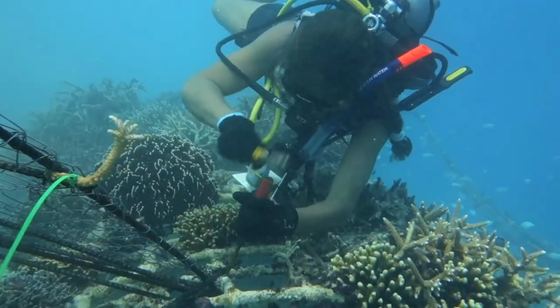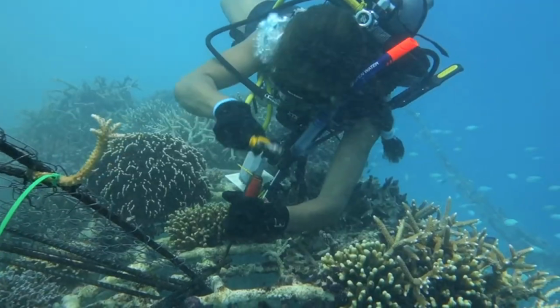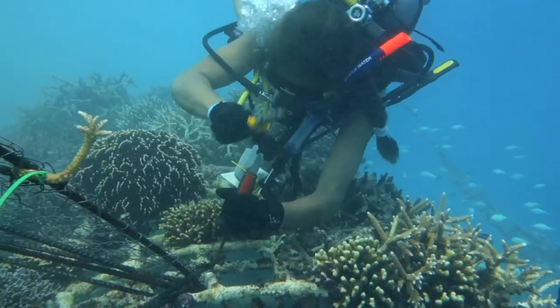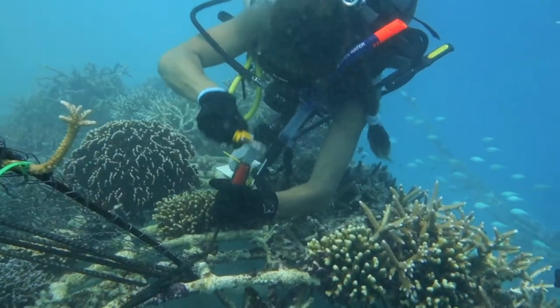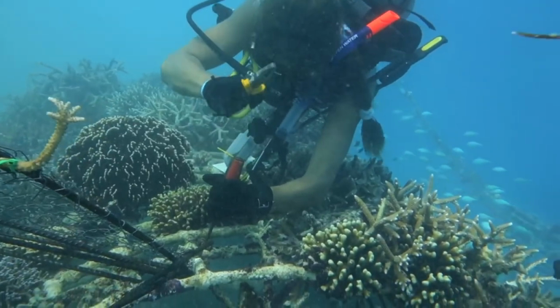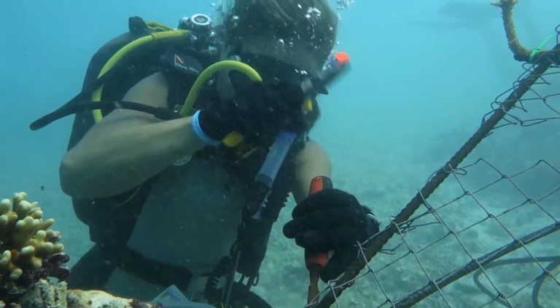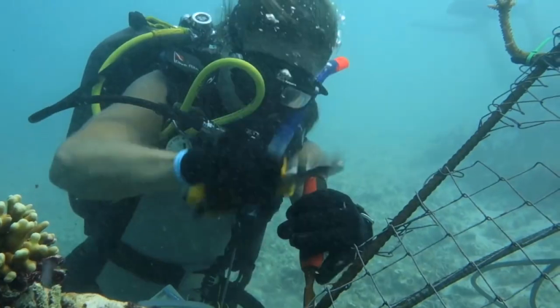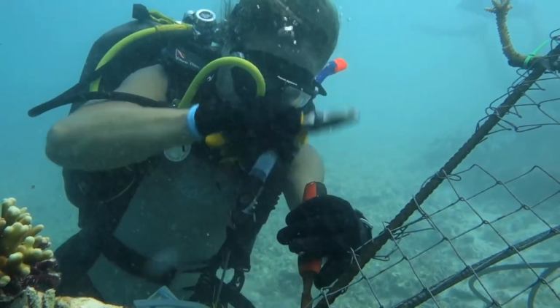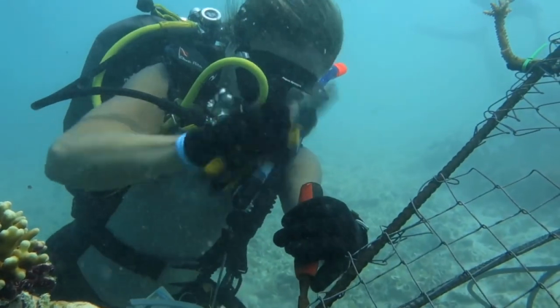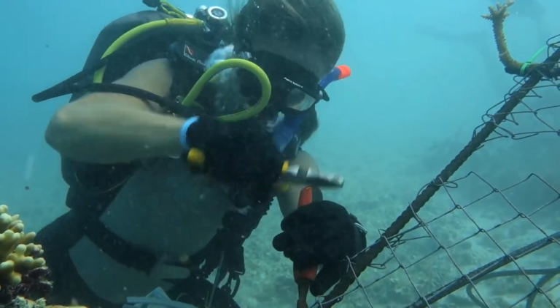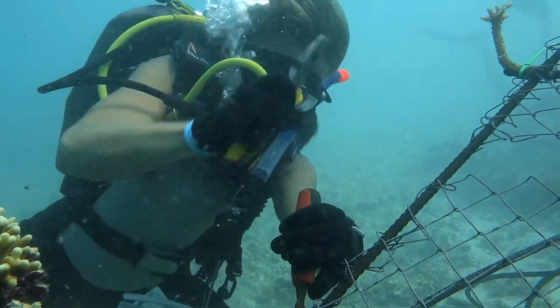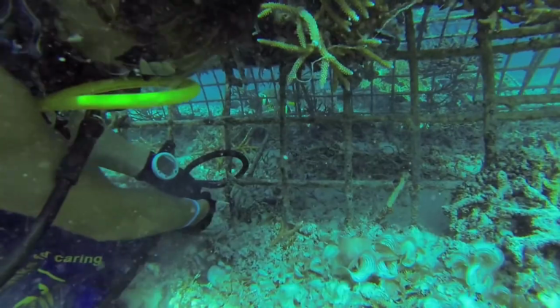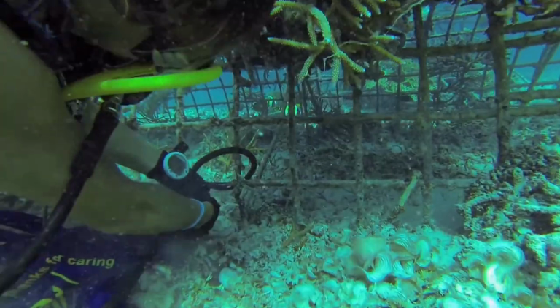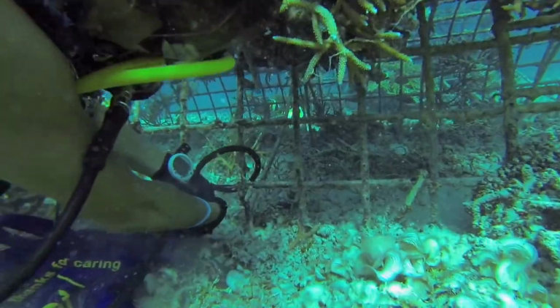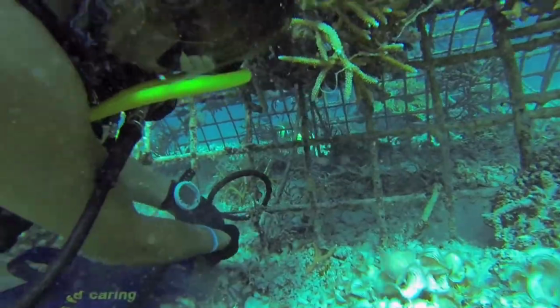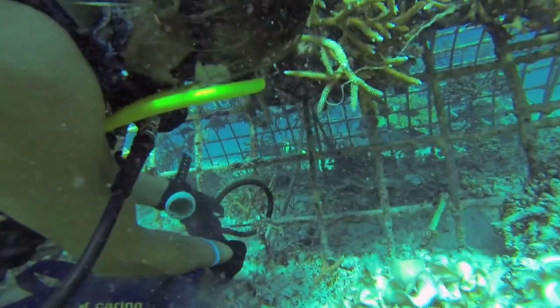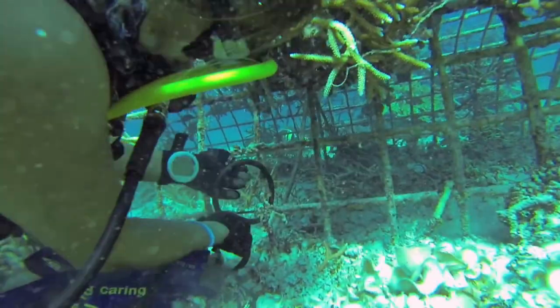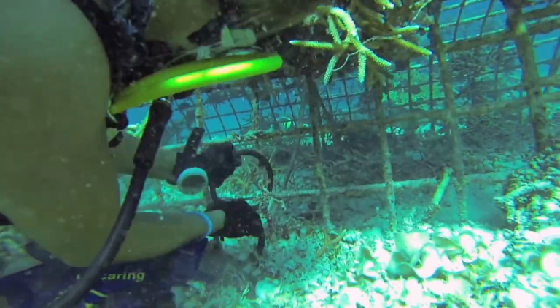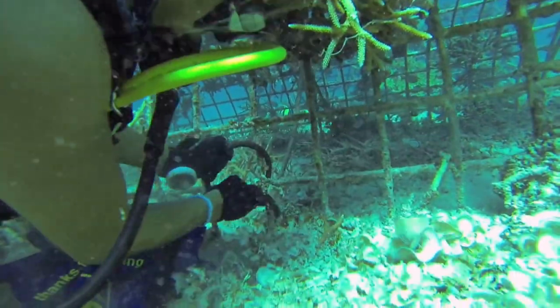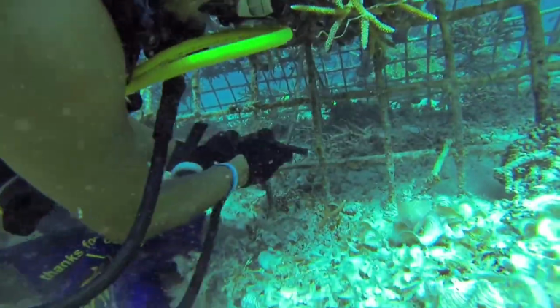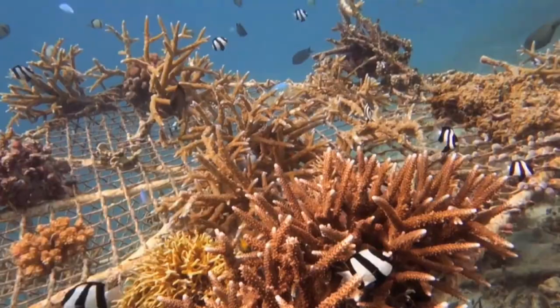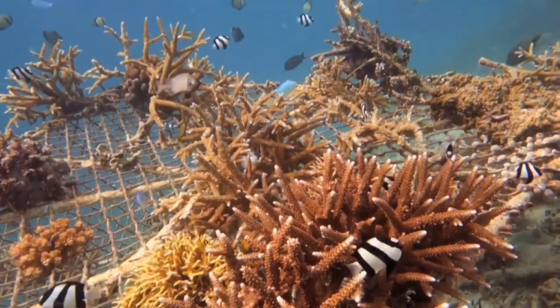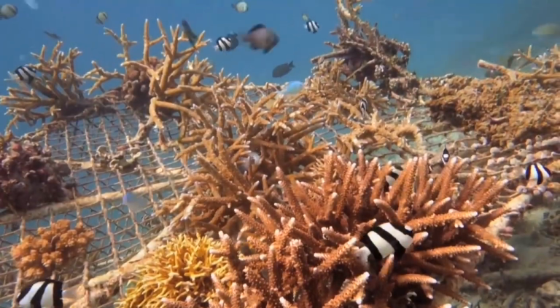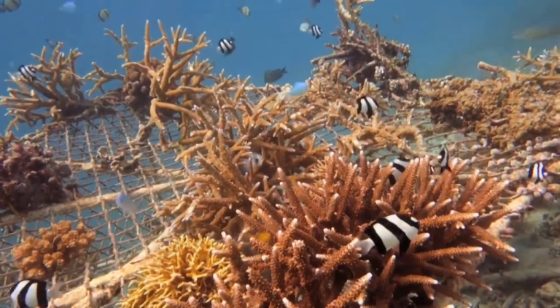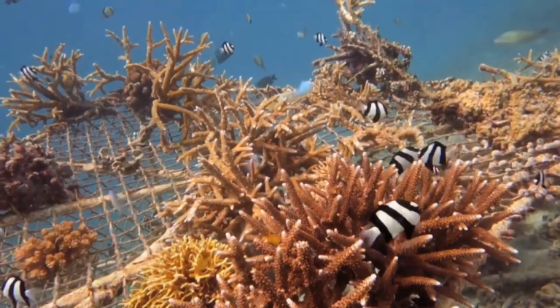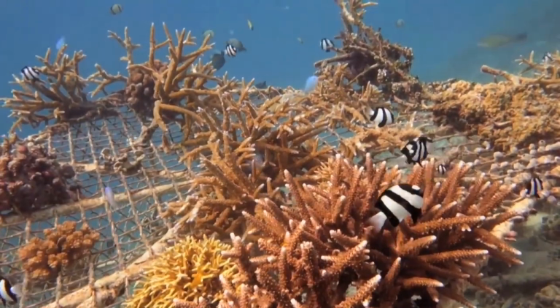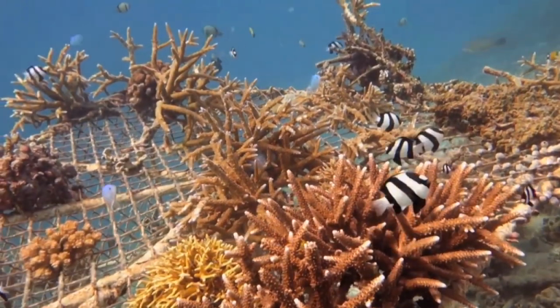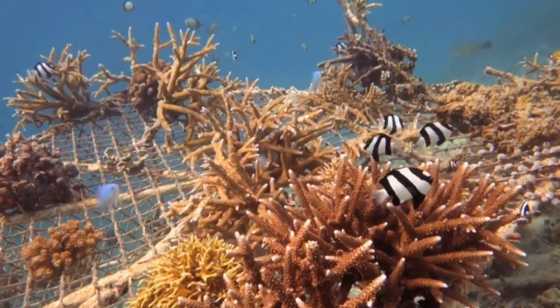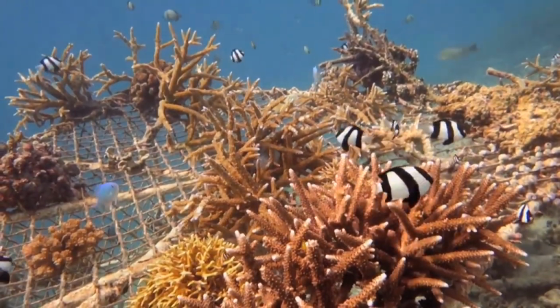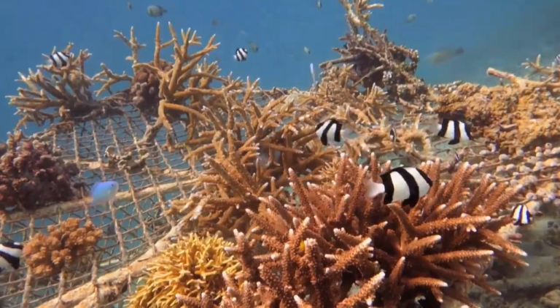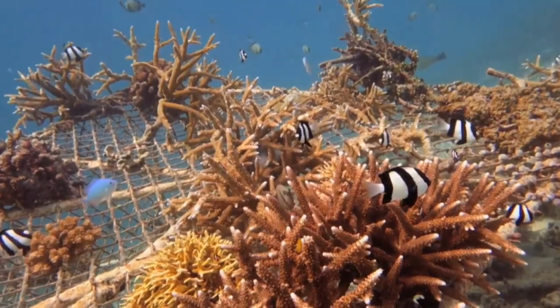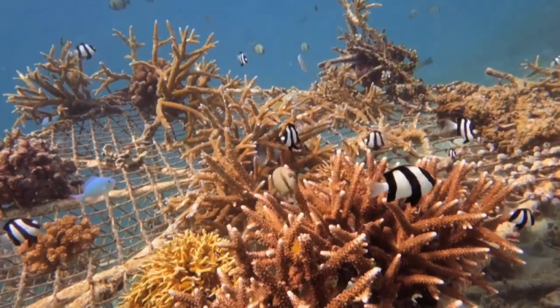The new reefs will be placed in areas where old reefs have been destroyed, to become new homes for diverse marine life.